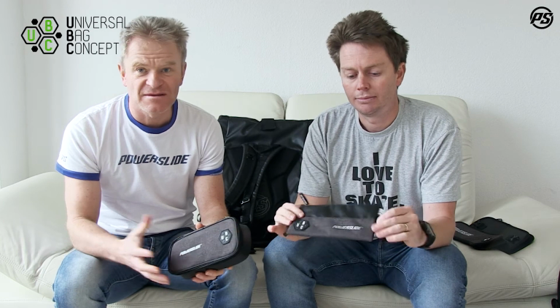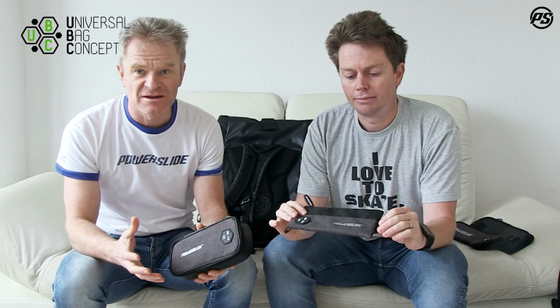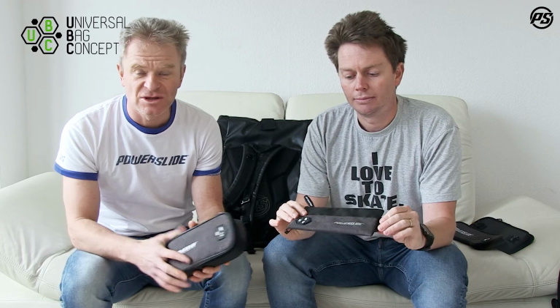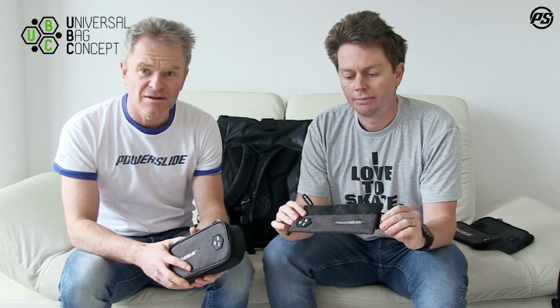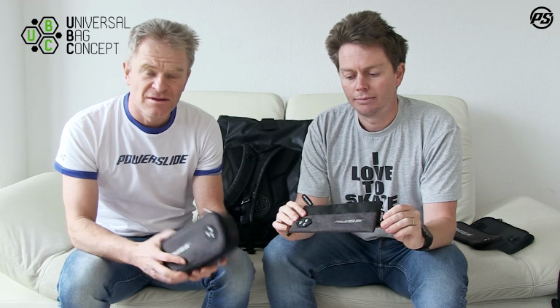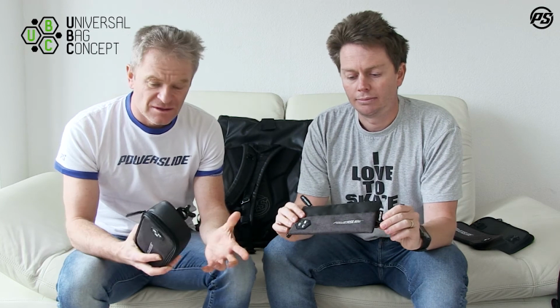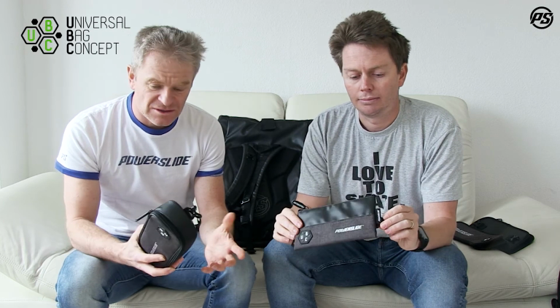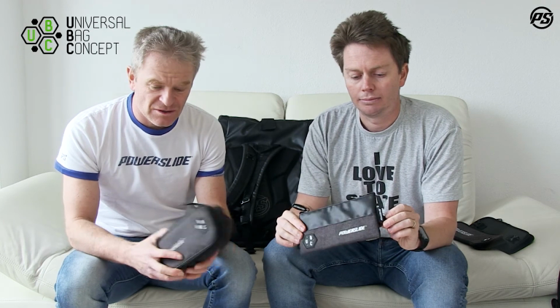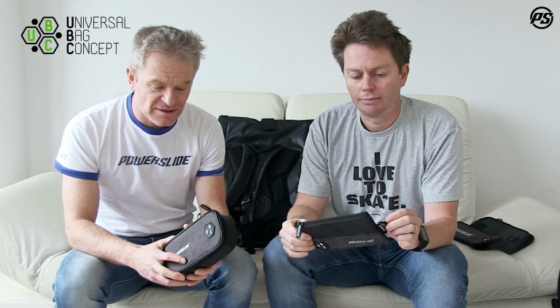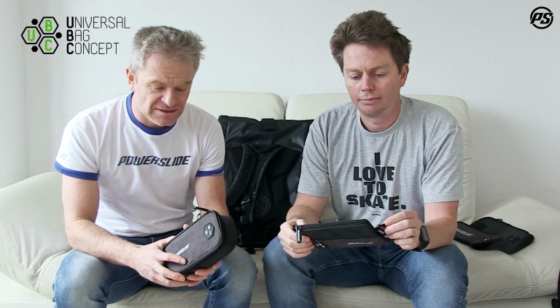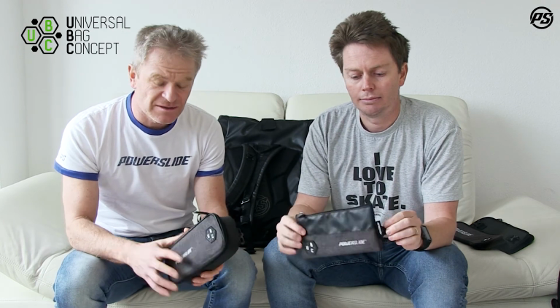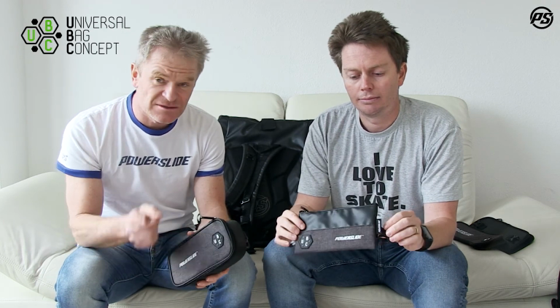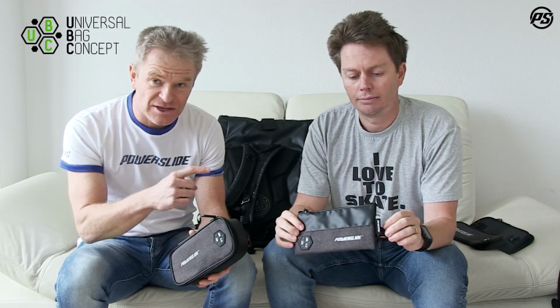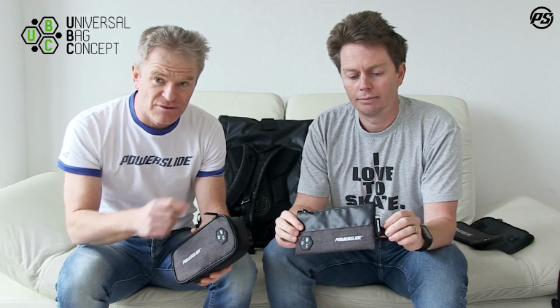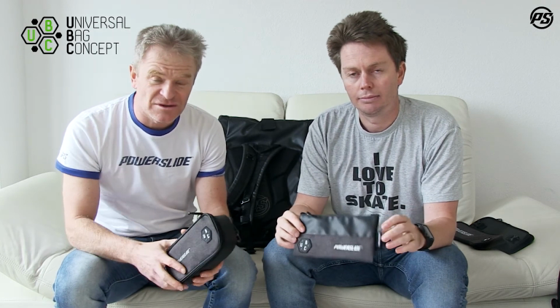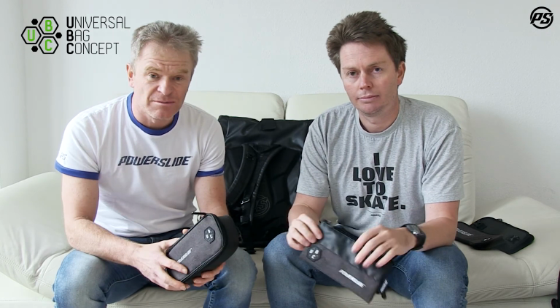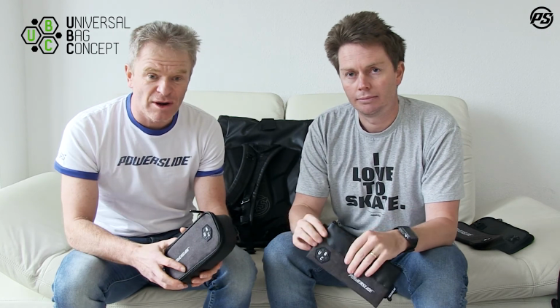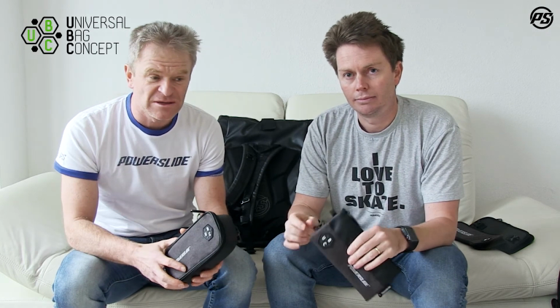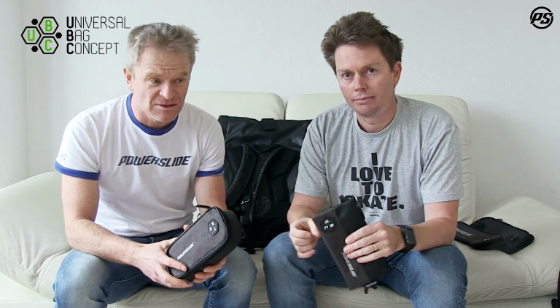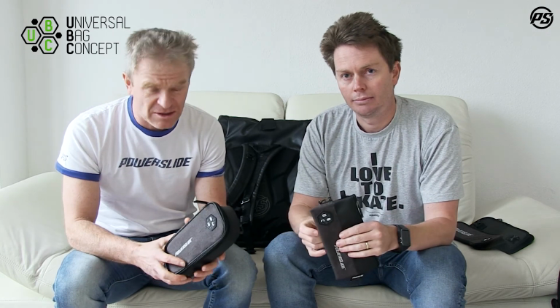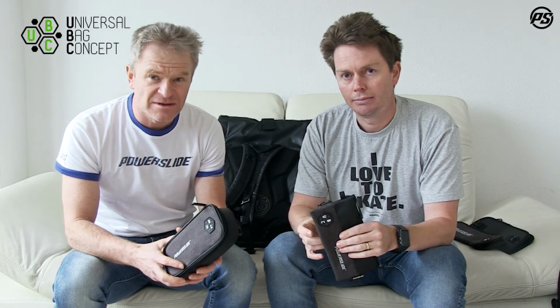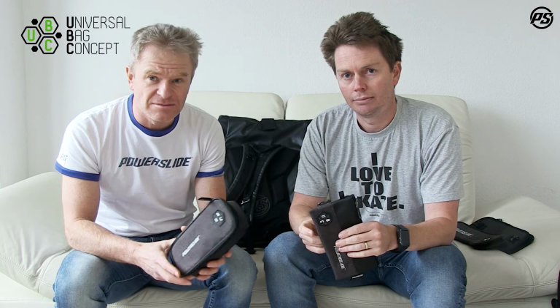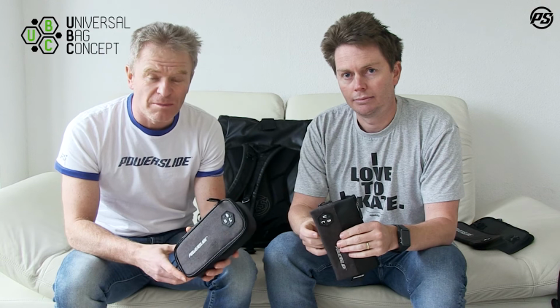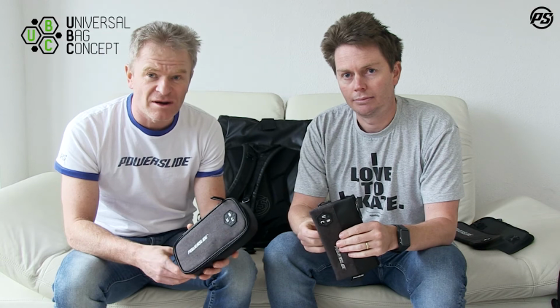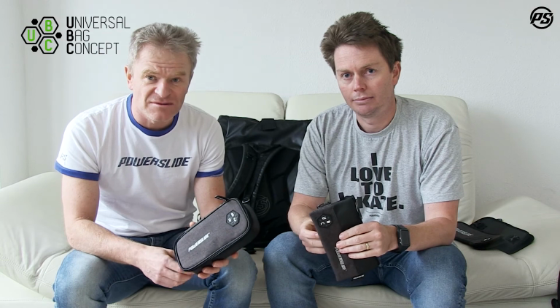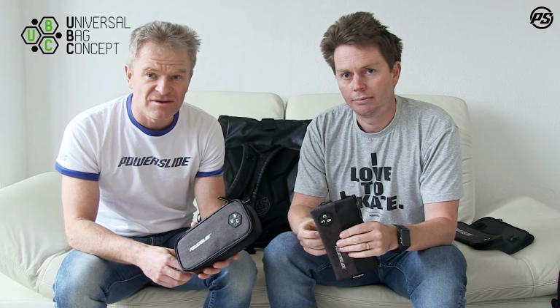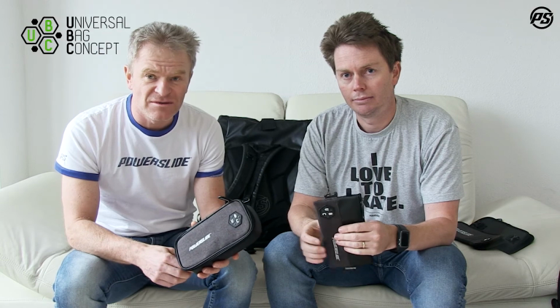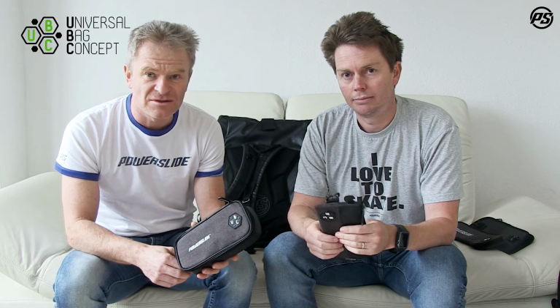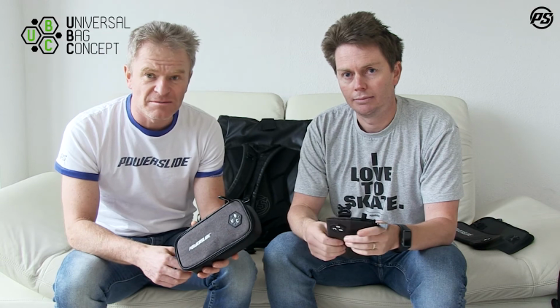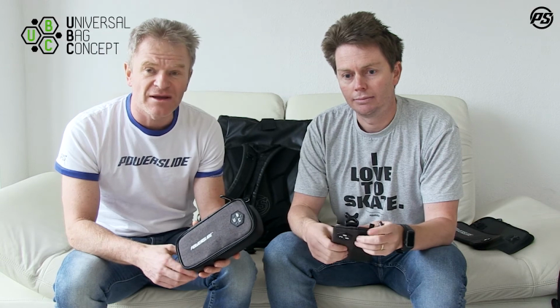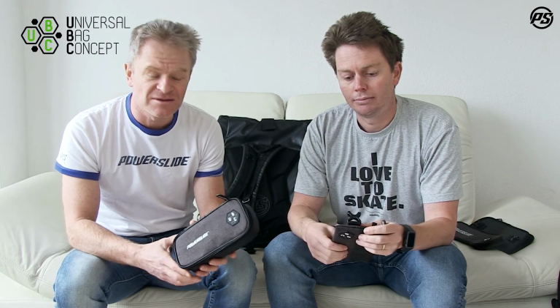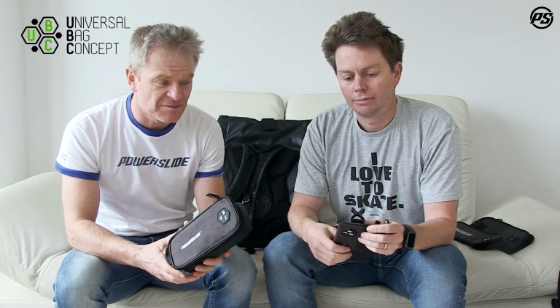So those are the additional parts and bits and pieces — the auxiliary components. Stay tuned for more episodes because there are more parts of the Universal Bag Concept to come.